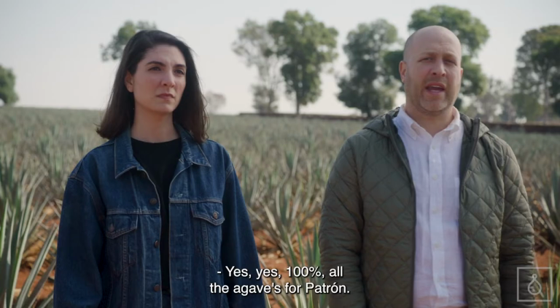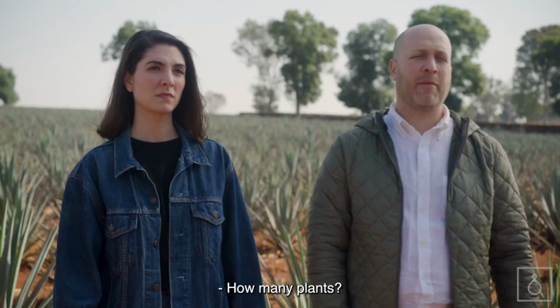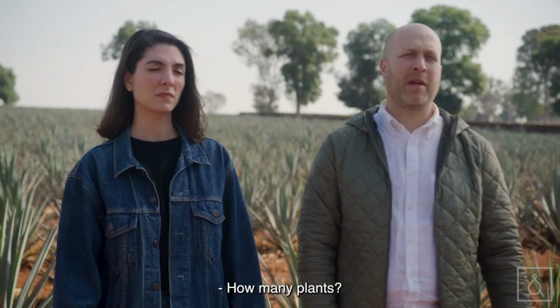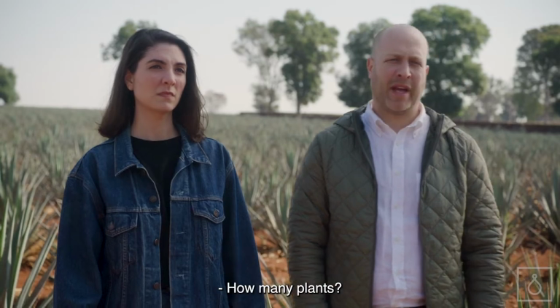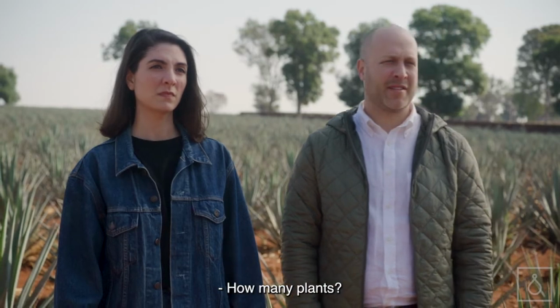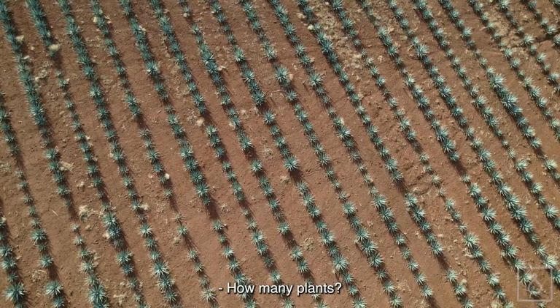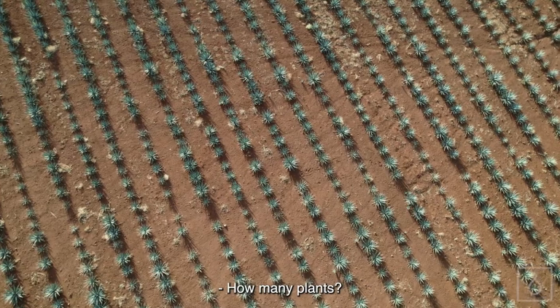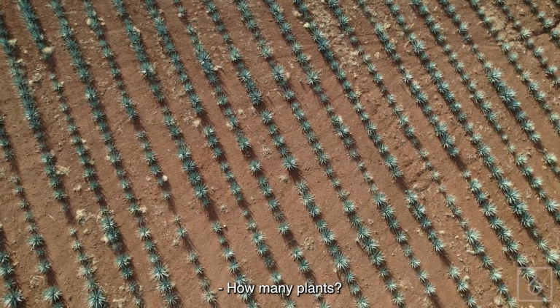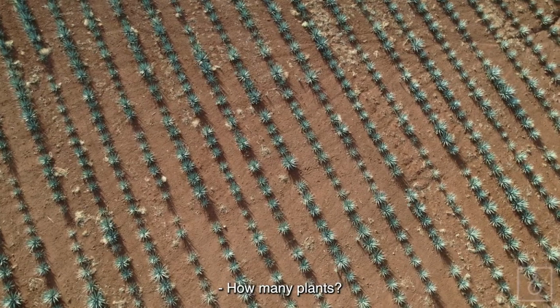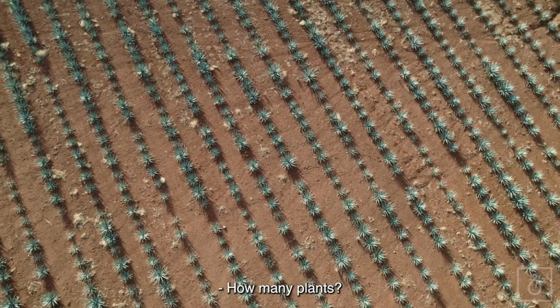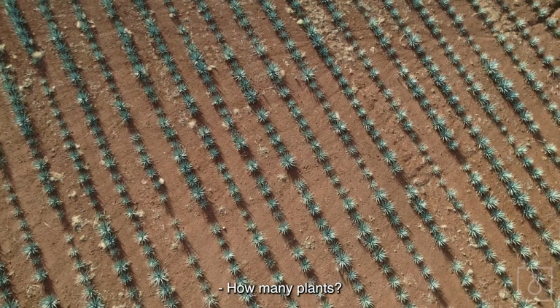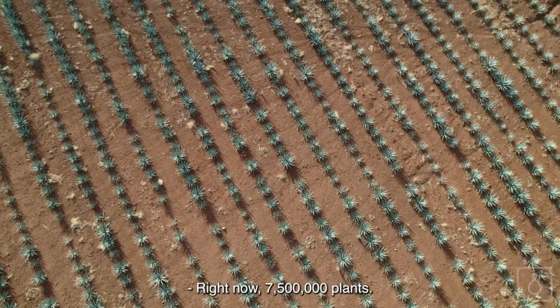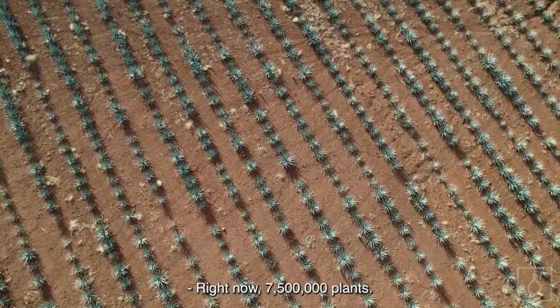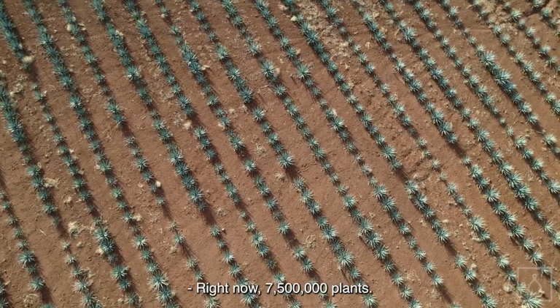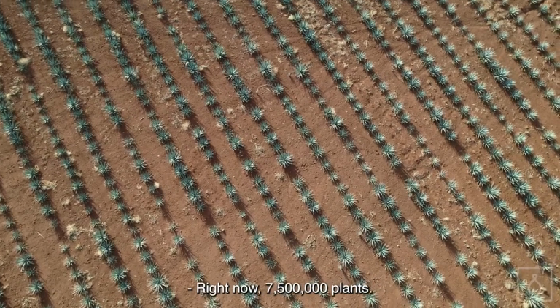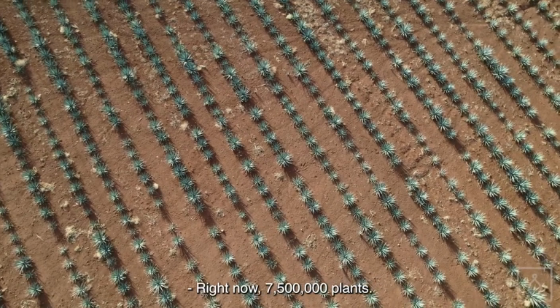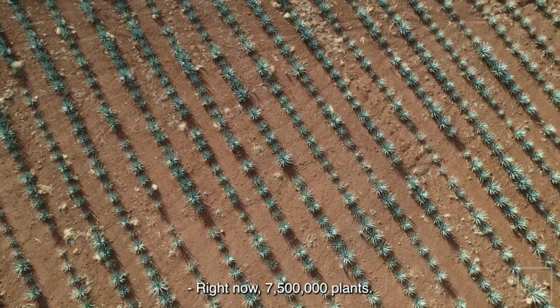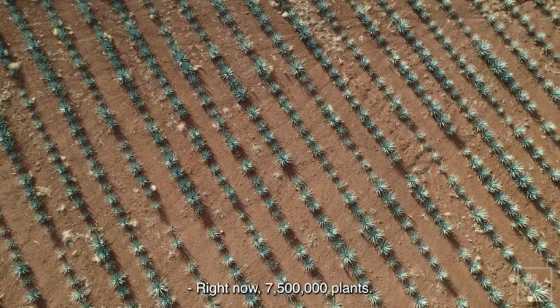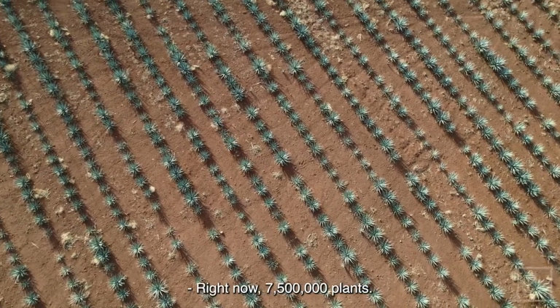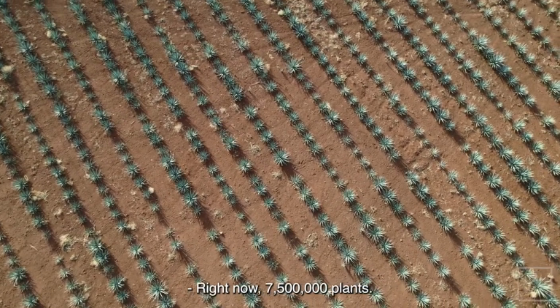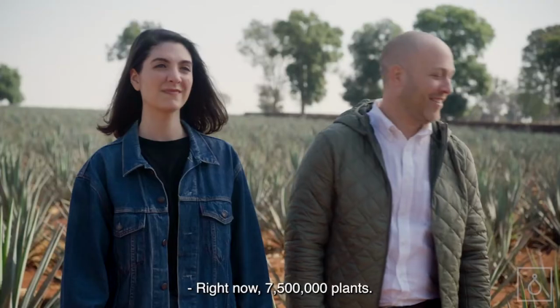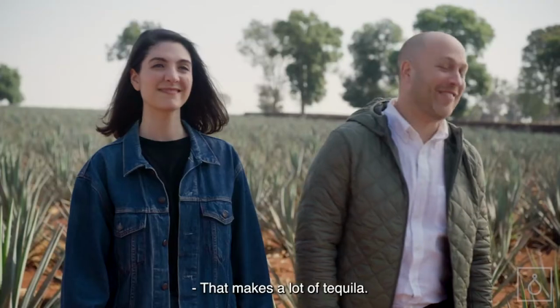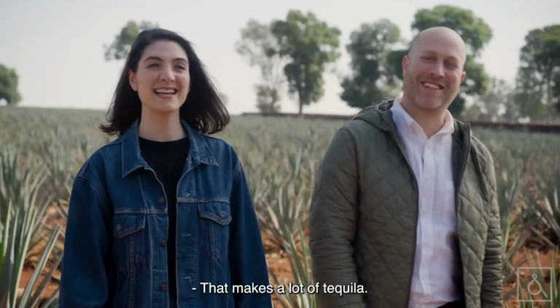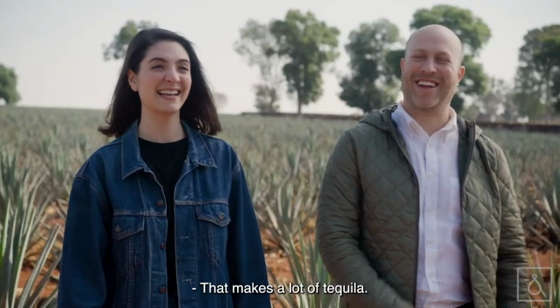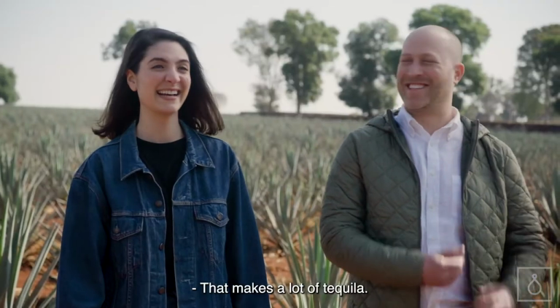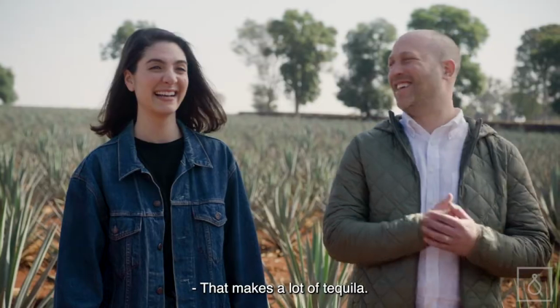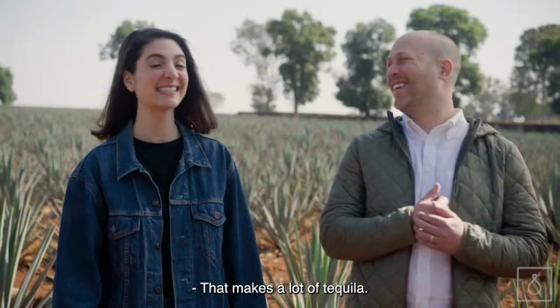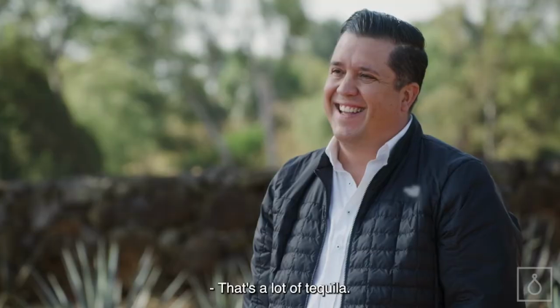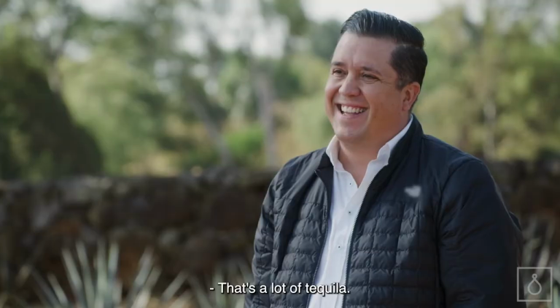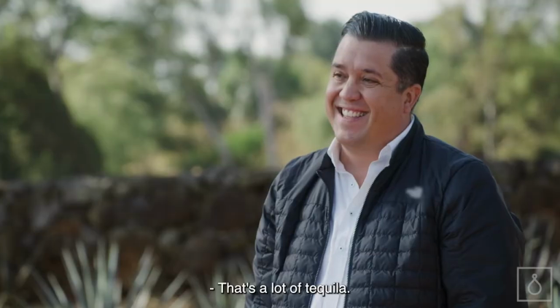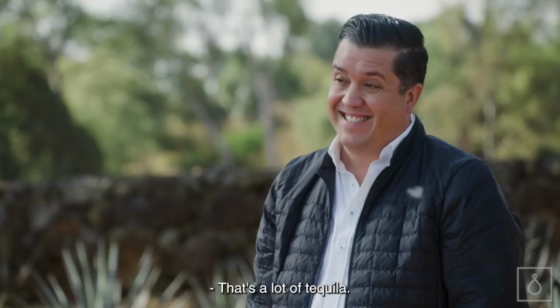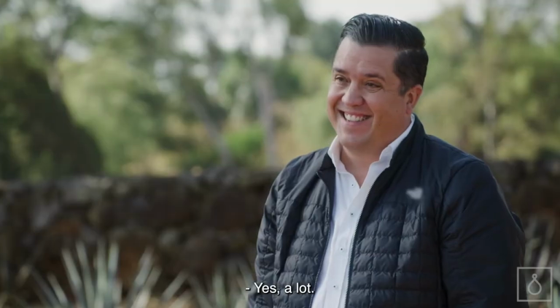How many plants? Right now, 7,500,000 plants. That makes a lot of tequila. Yes, a lot.